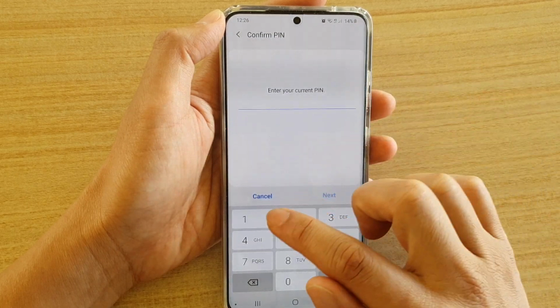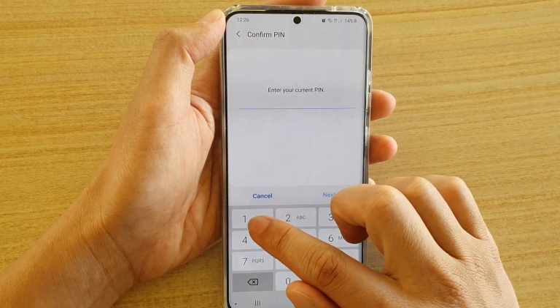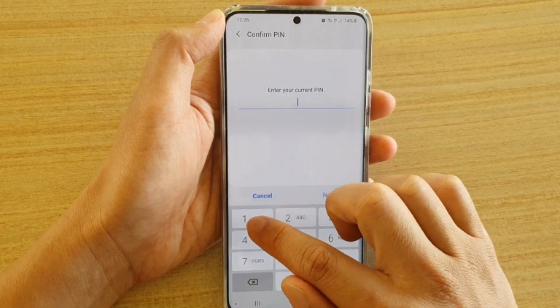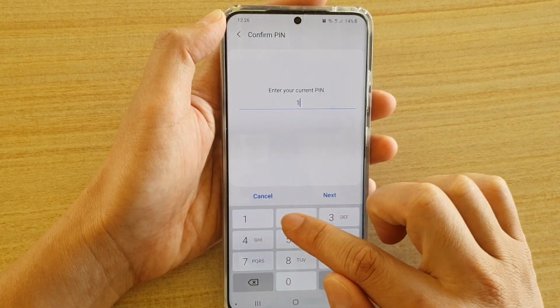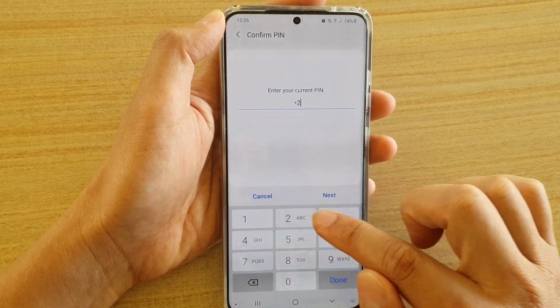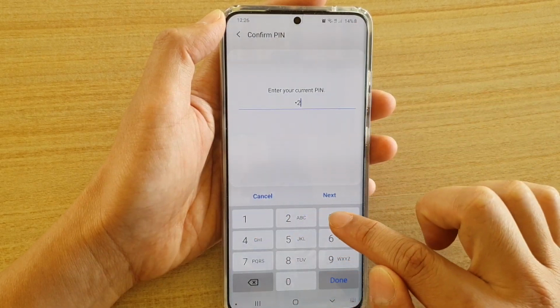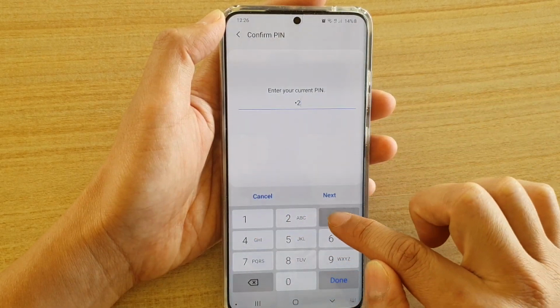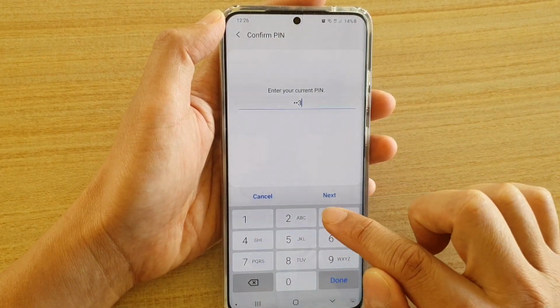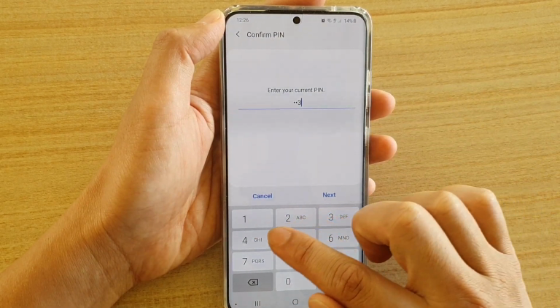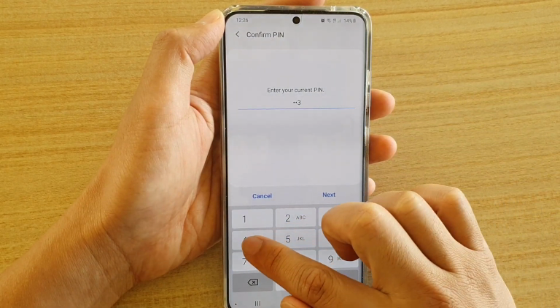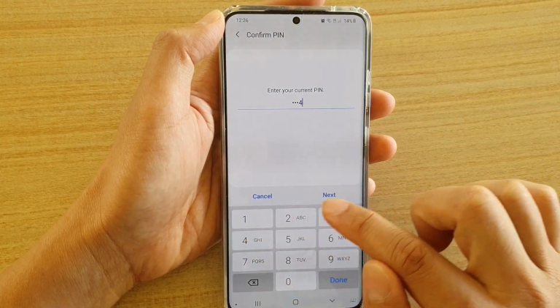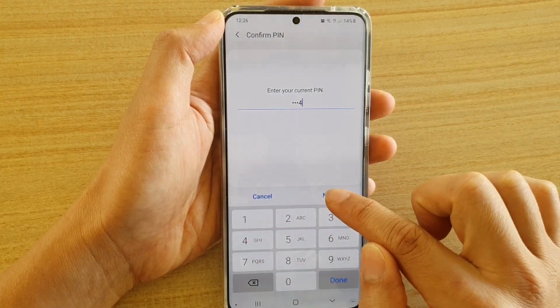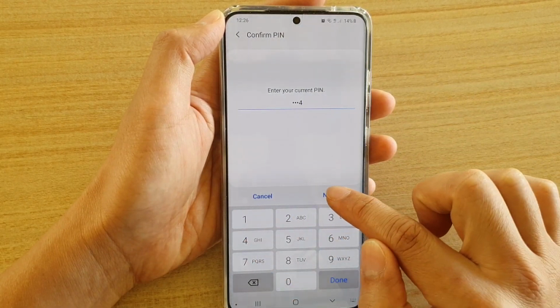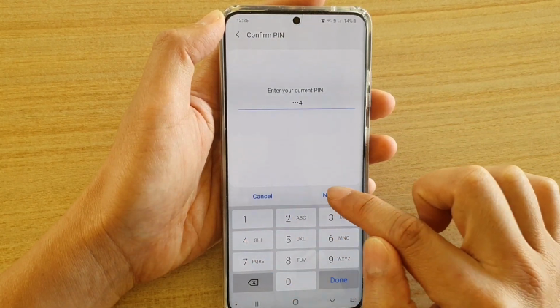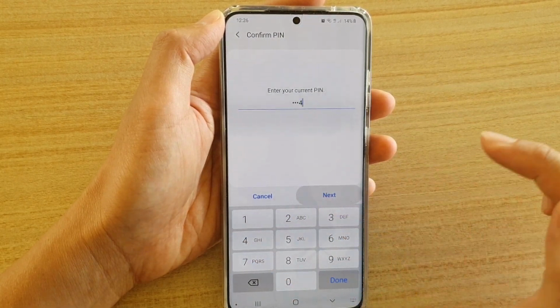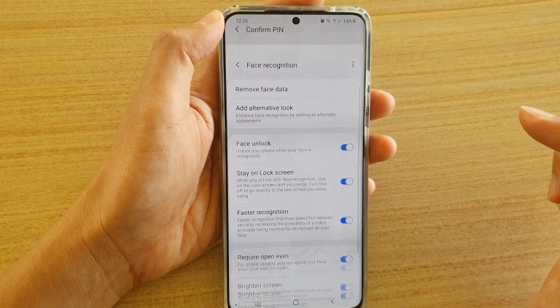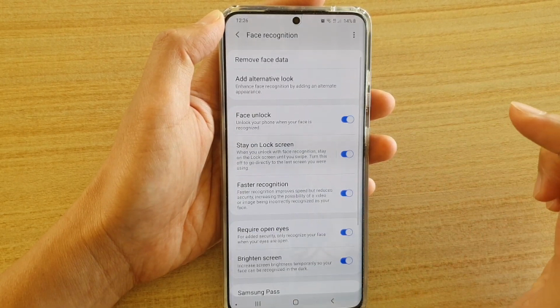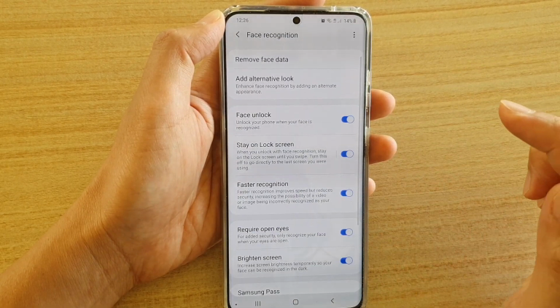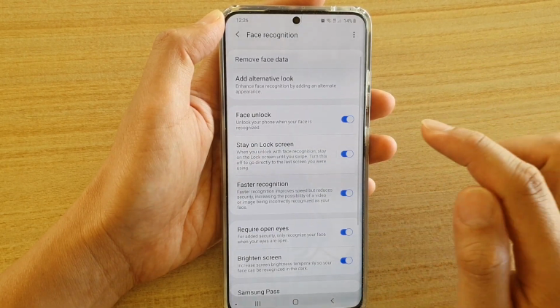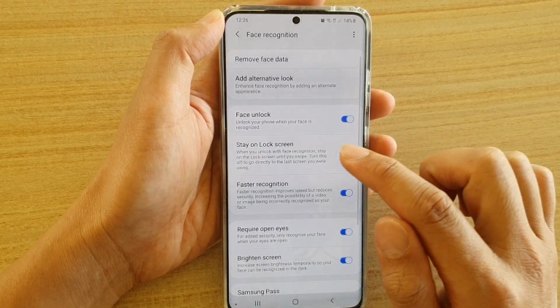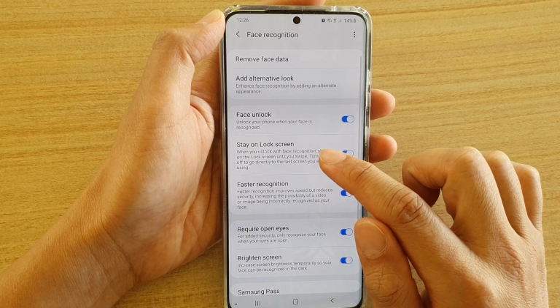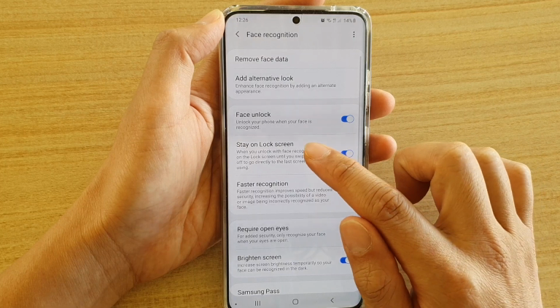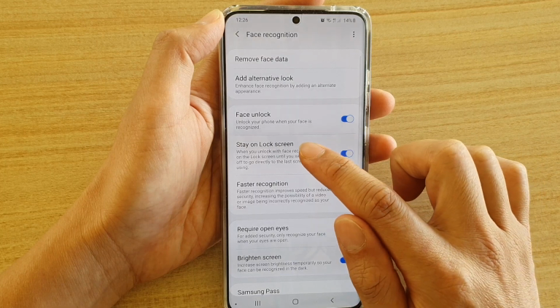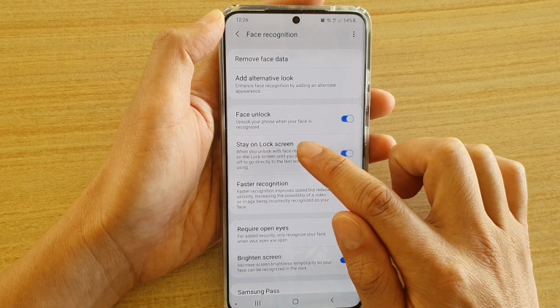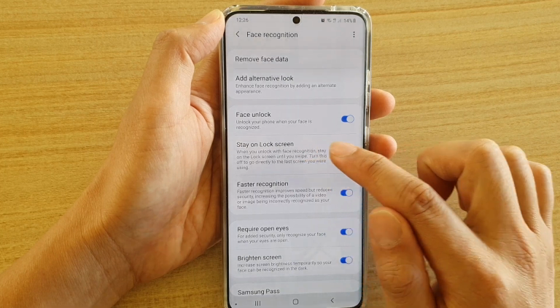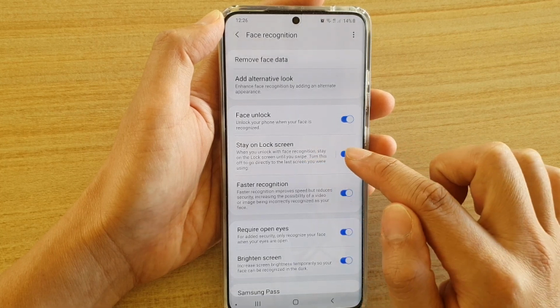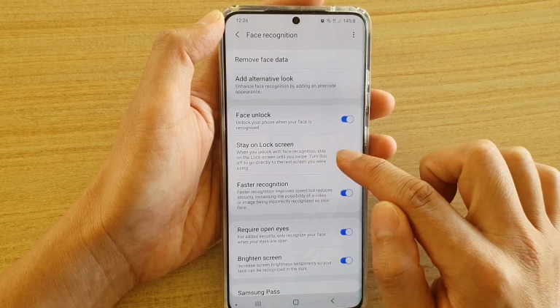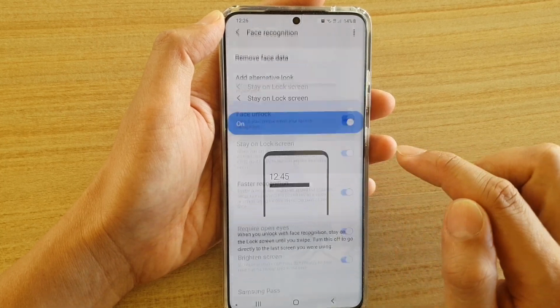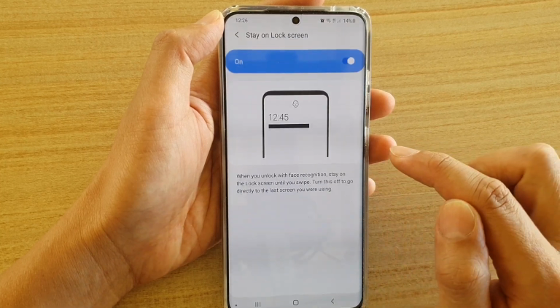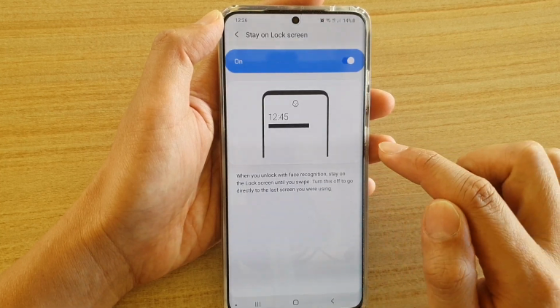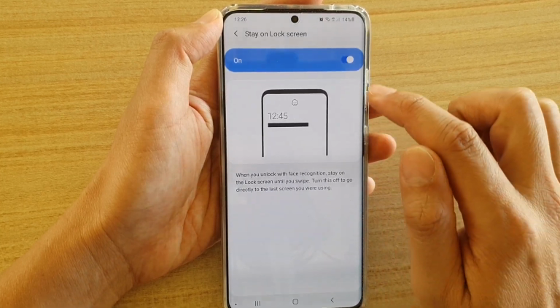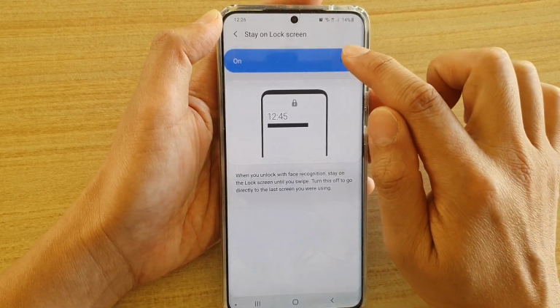Now we're going to need to put in the pin or password and tap on next. Then tap on the stay on lock screen switch to turn it on or off.